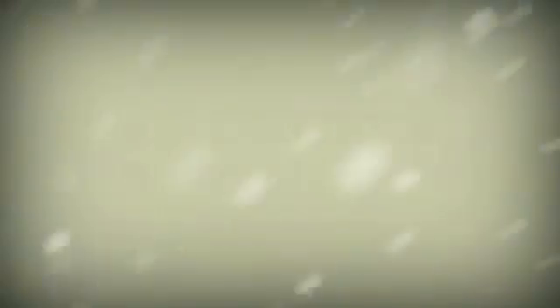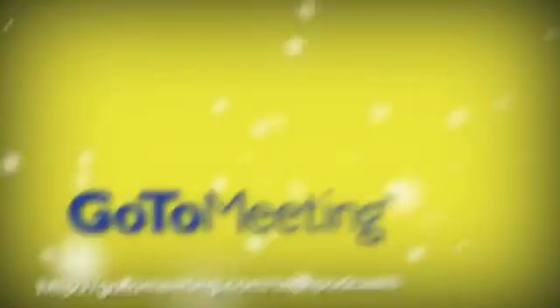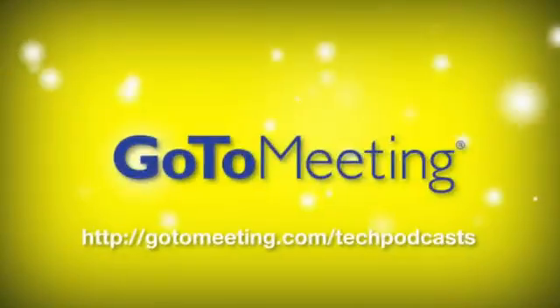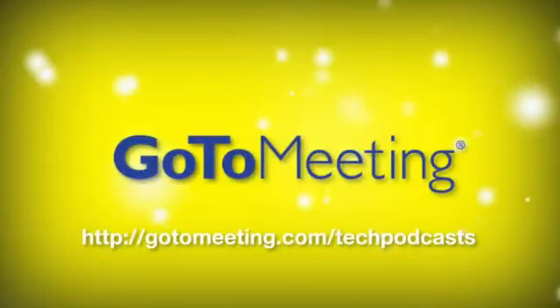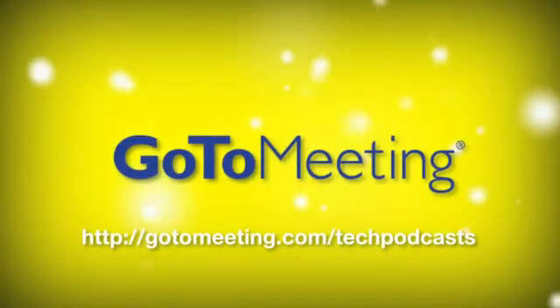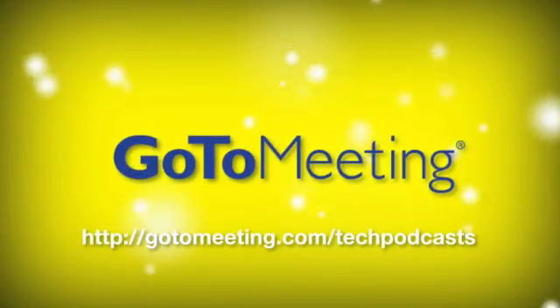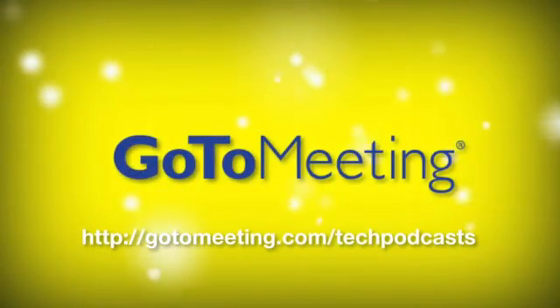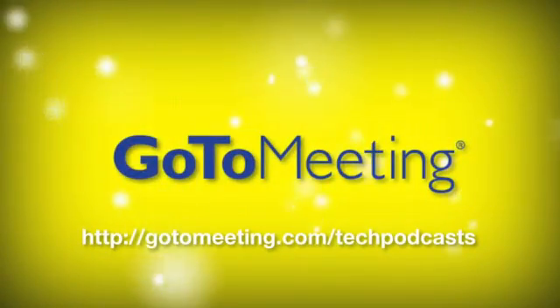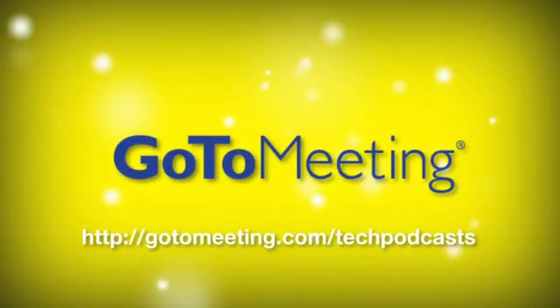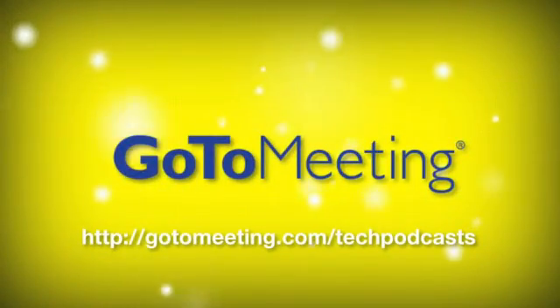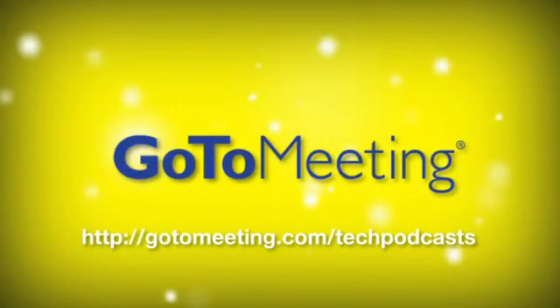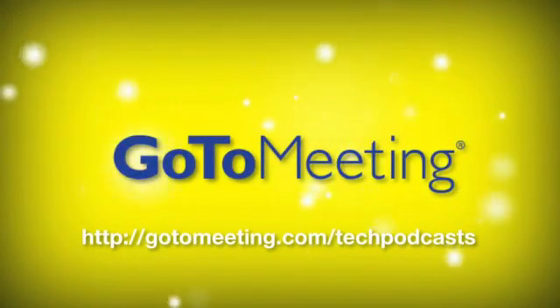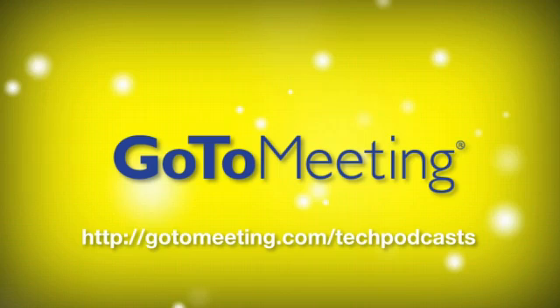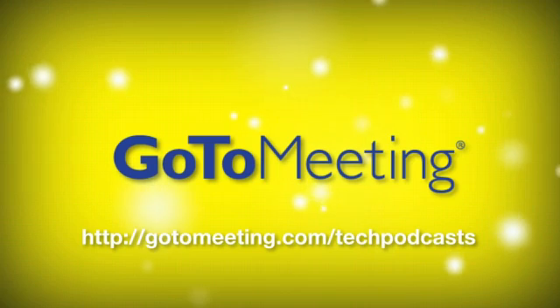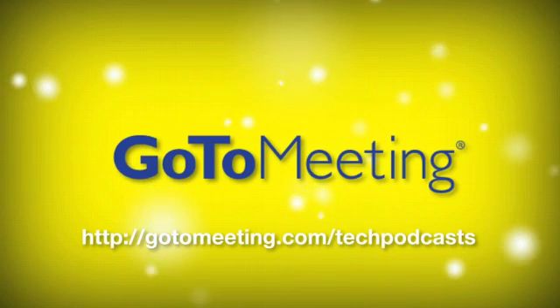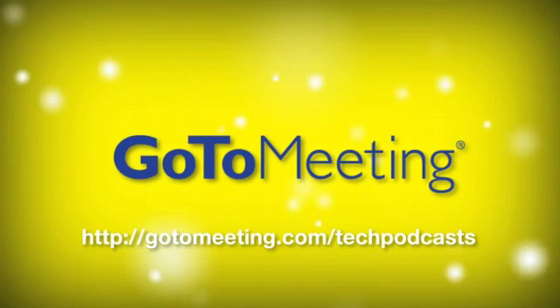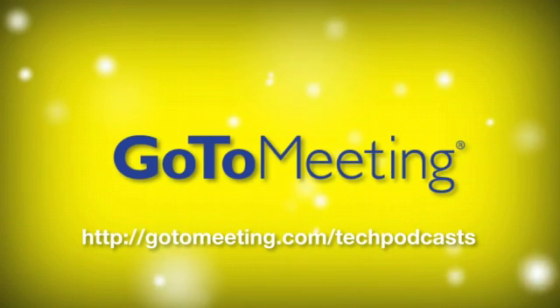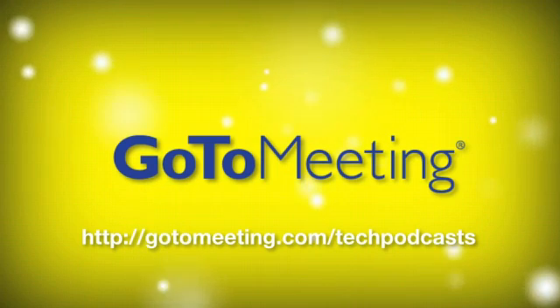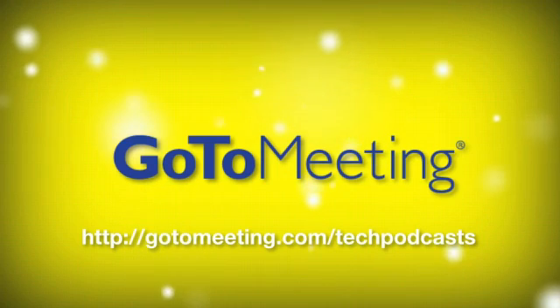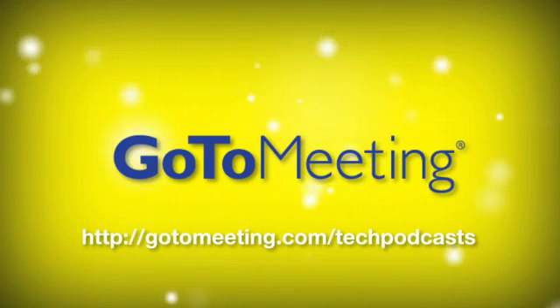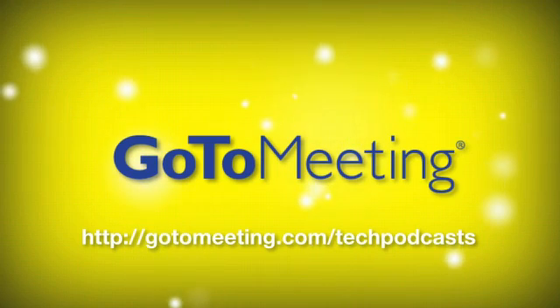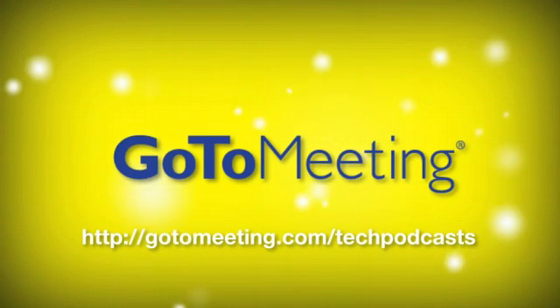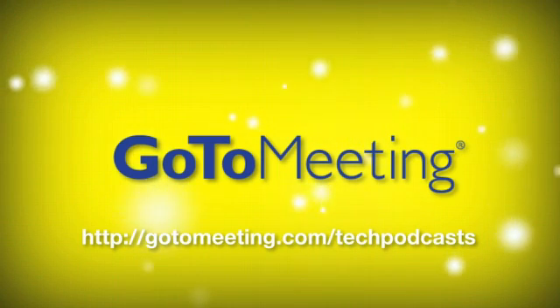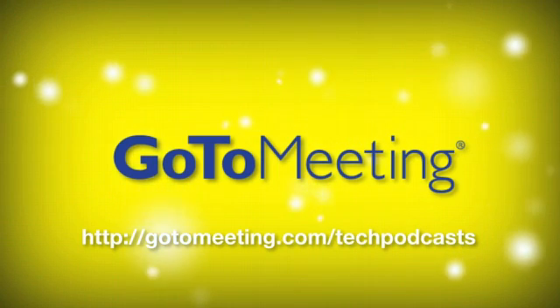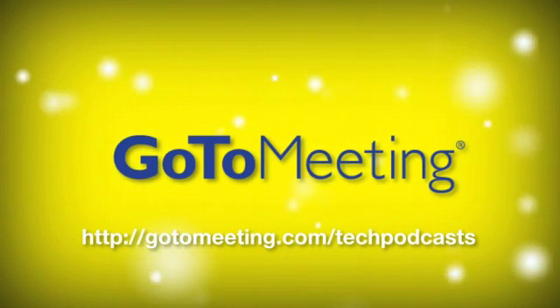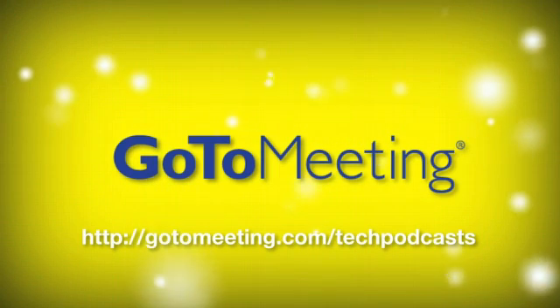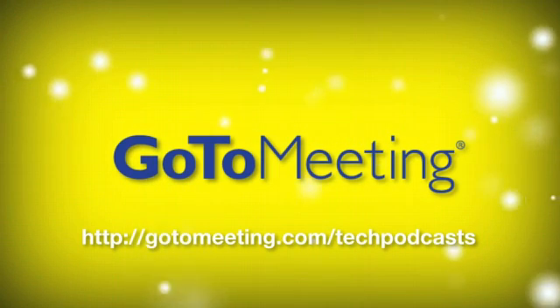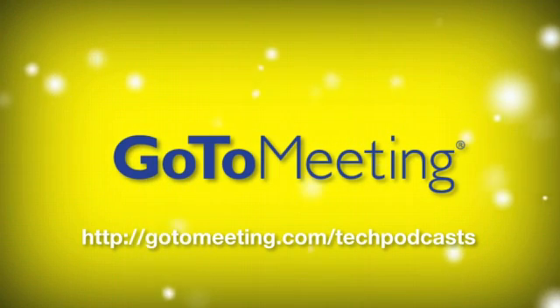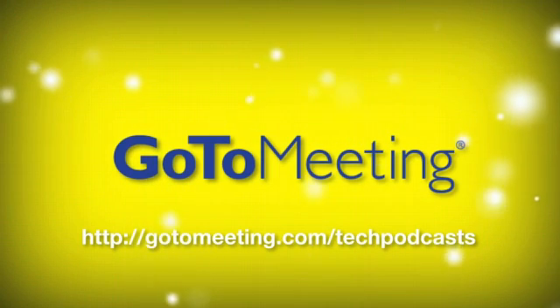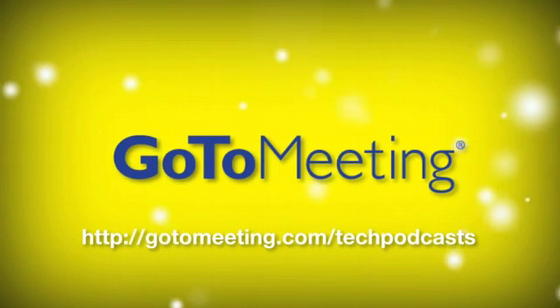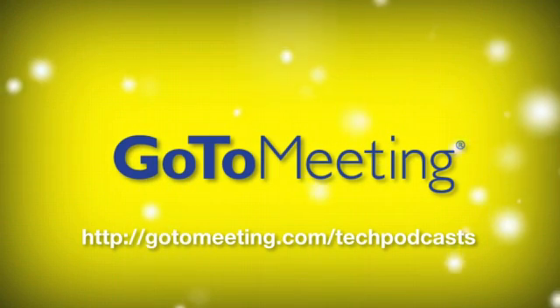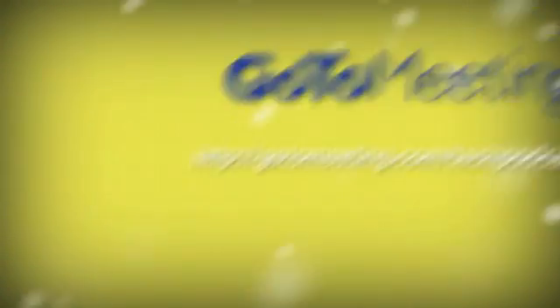Save time and money by skipping business trips and using GoToMeeting. Visit gotomeeting.com/techpodcast and get 30 days for free.